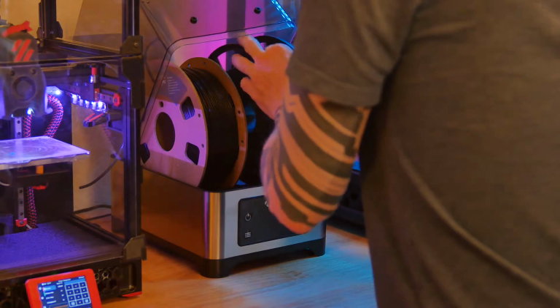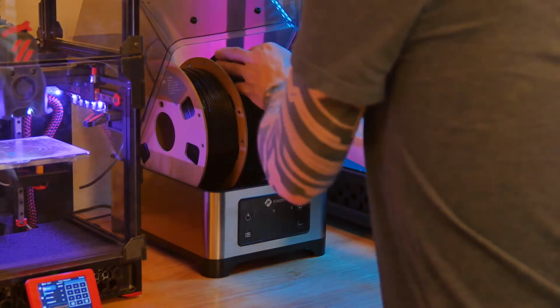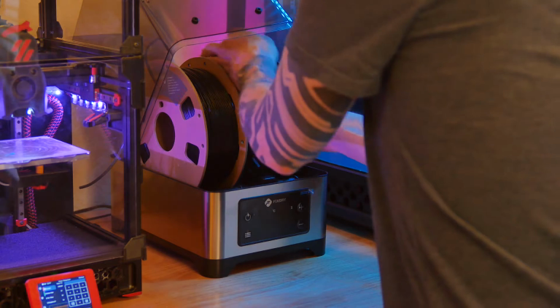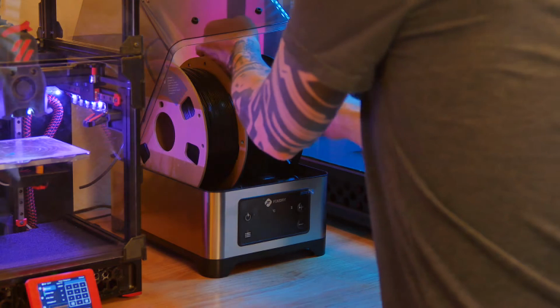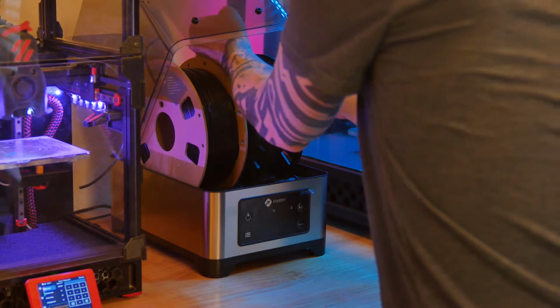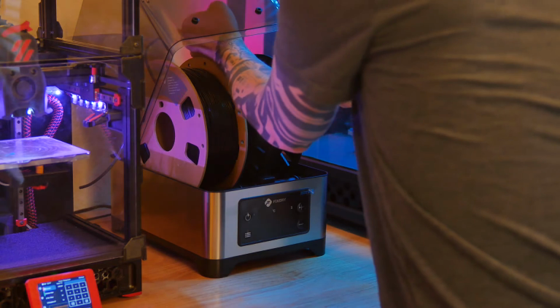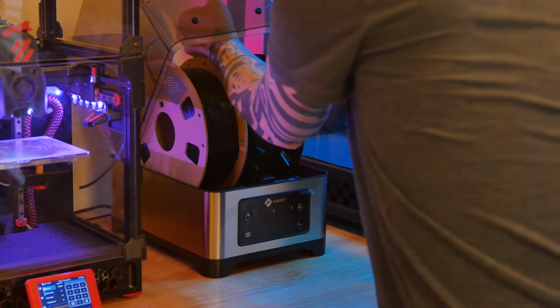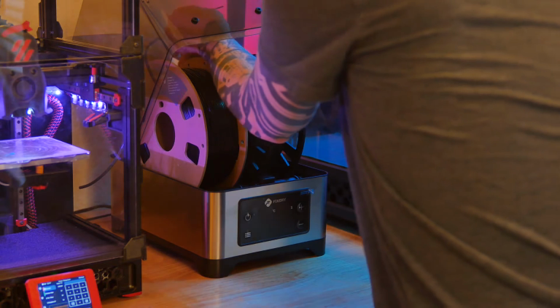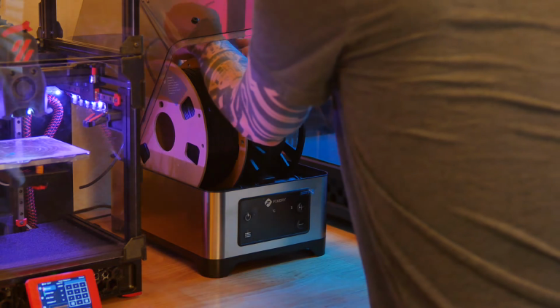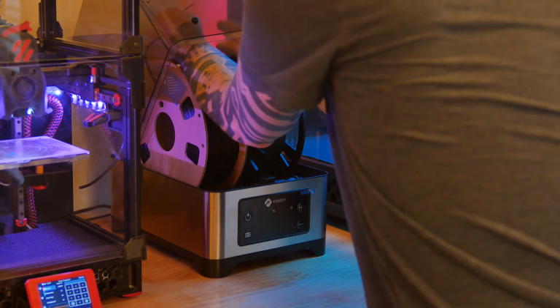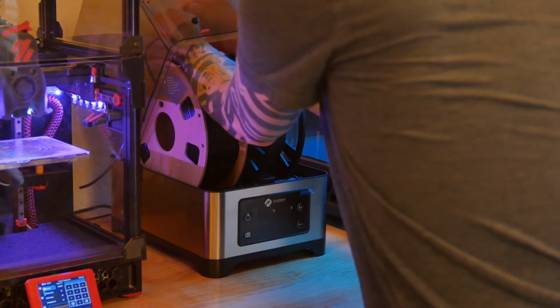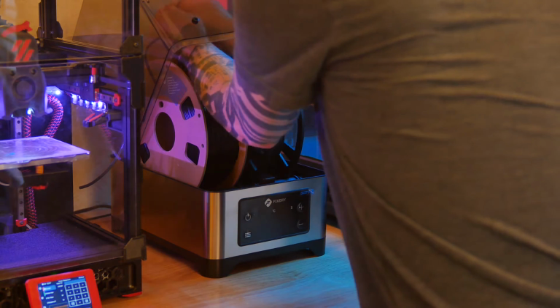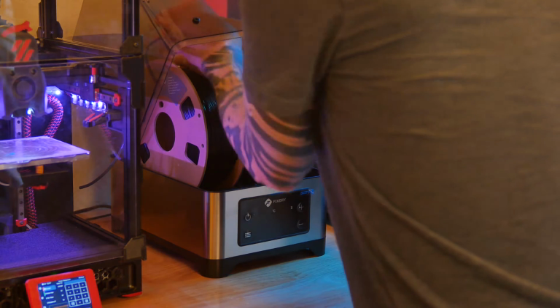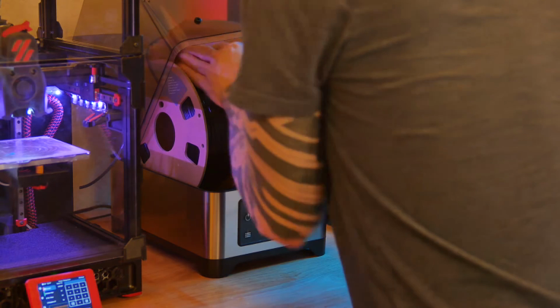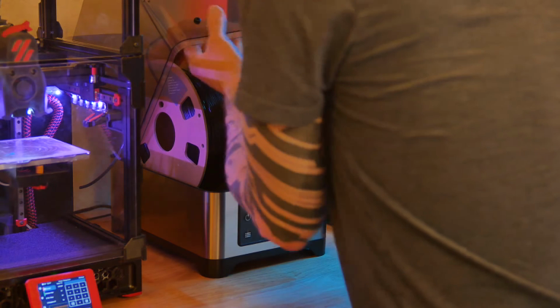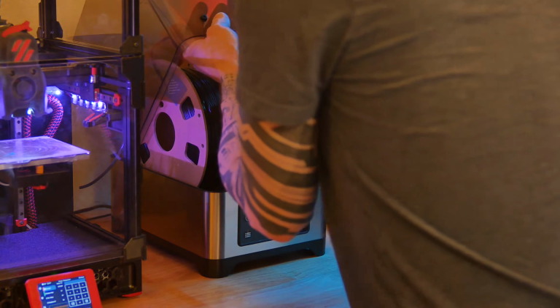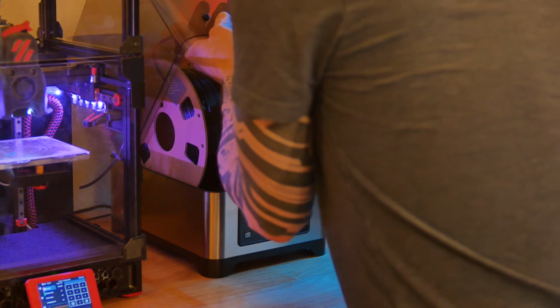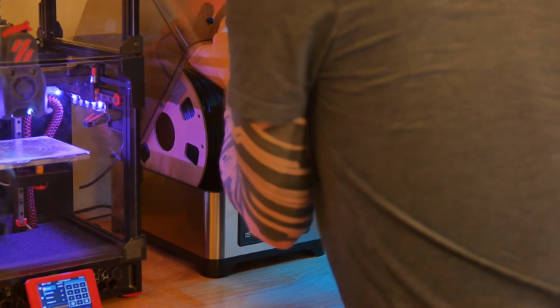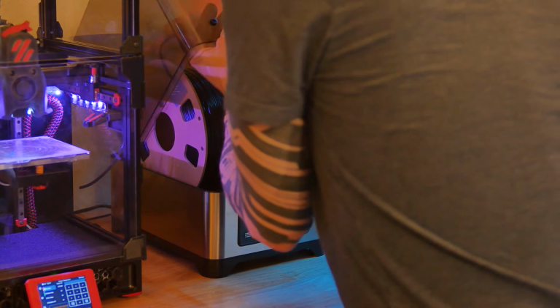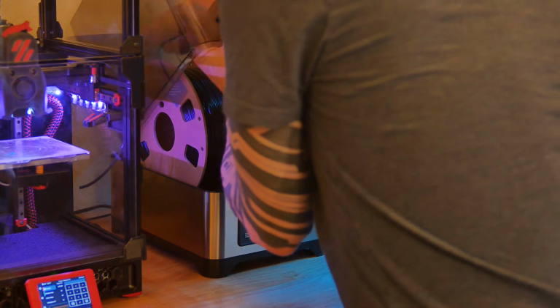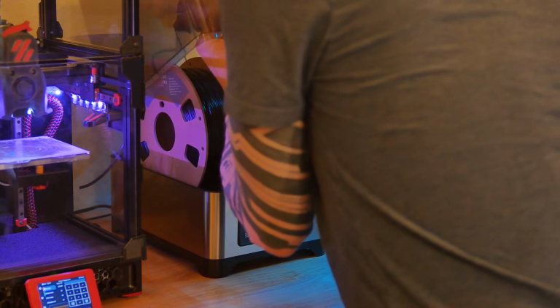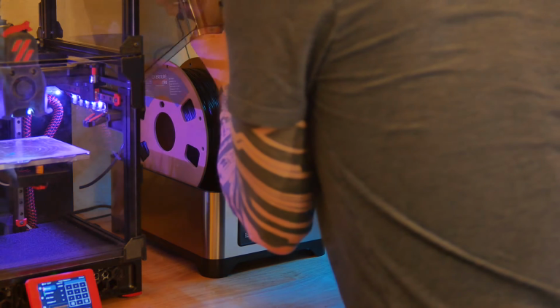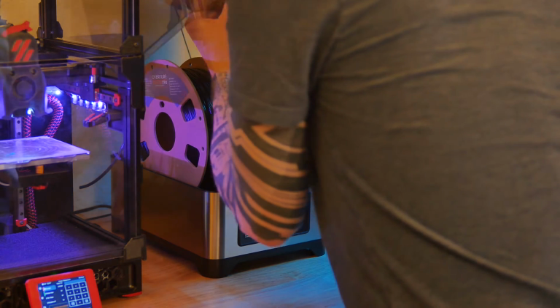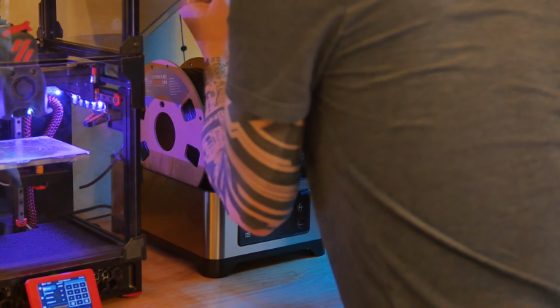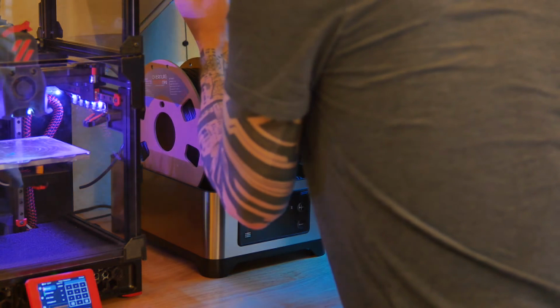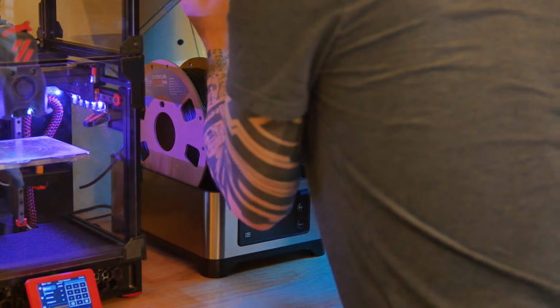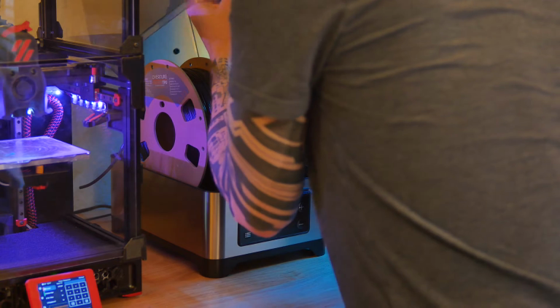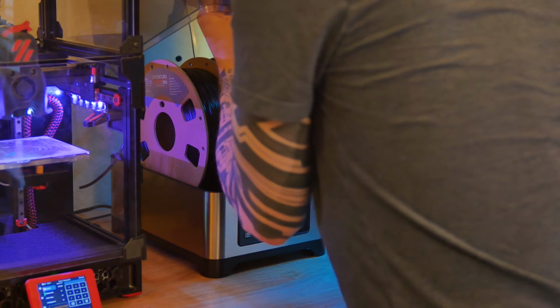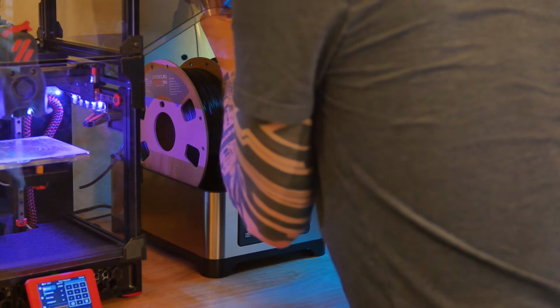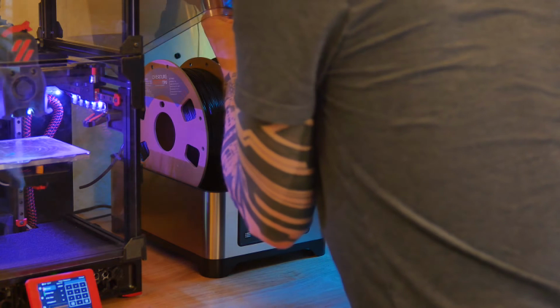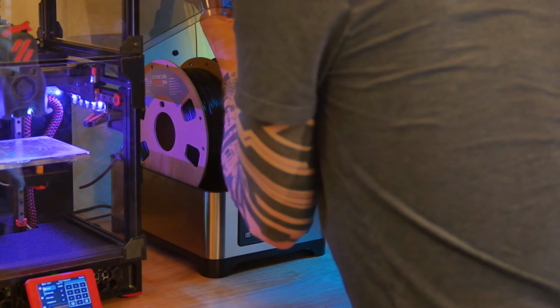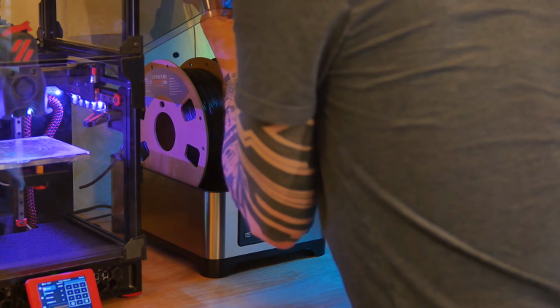Loading and routing the filament up through the holes is a bit awkward as I have it configured, but it's not too big of a deal.